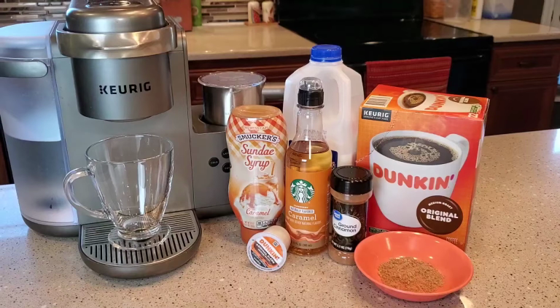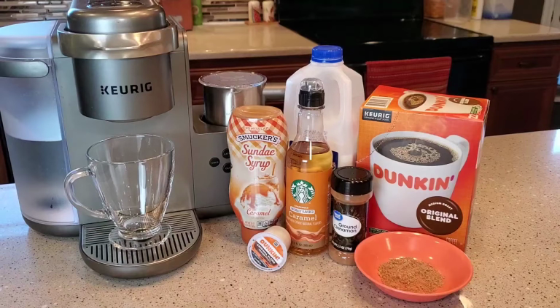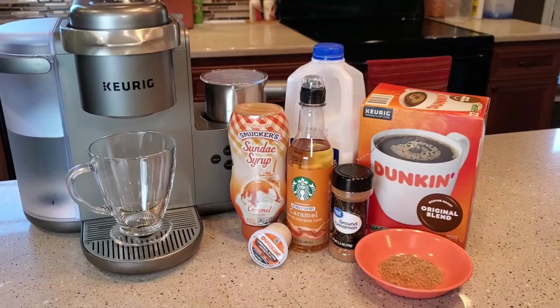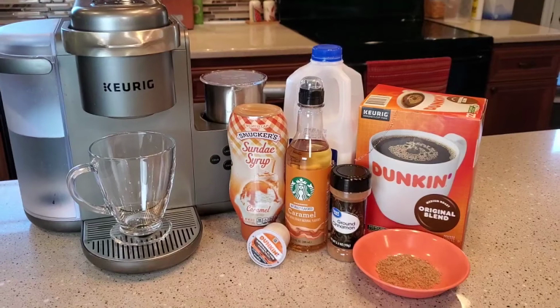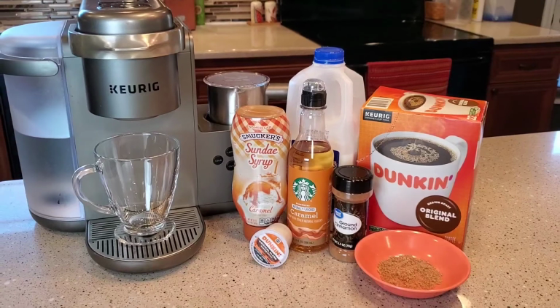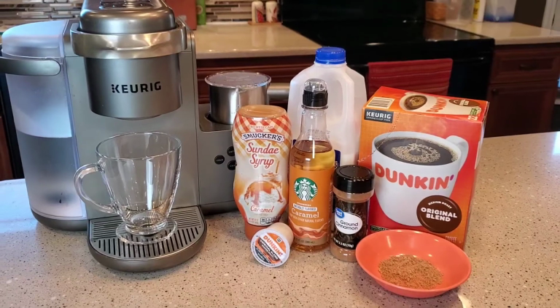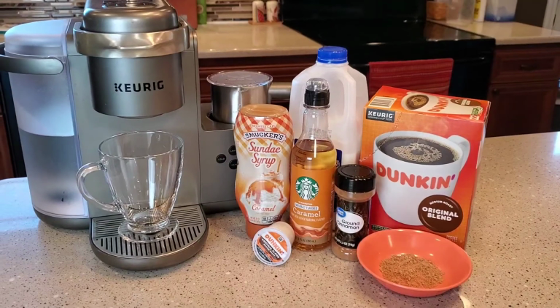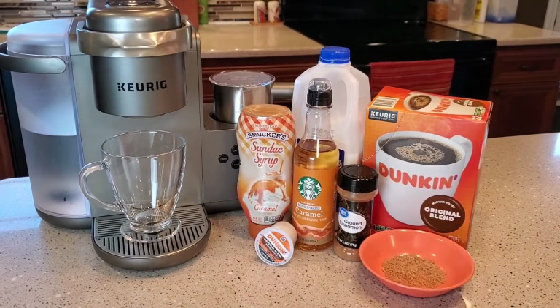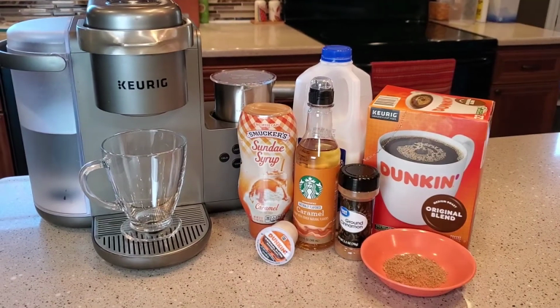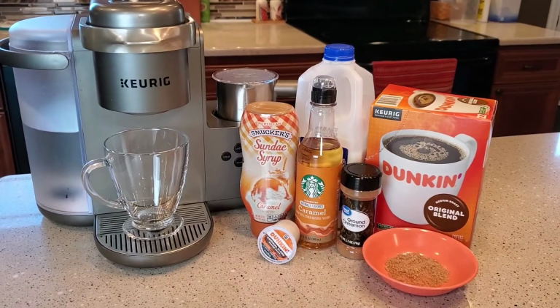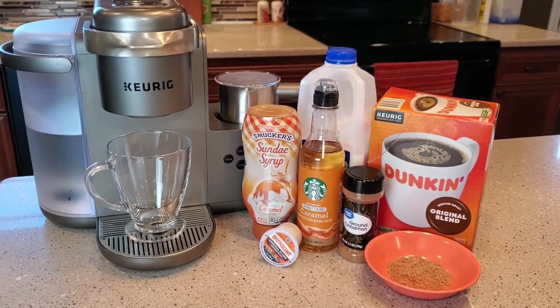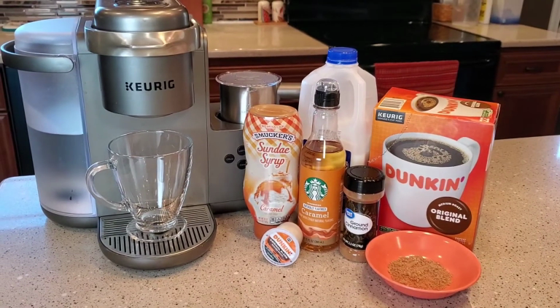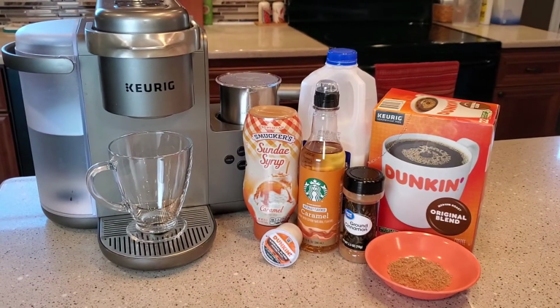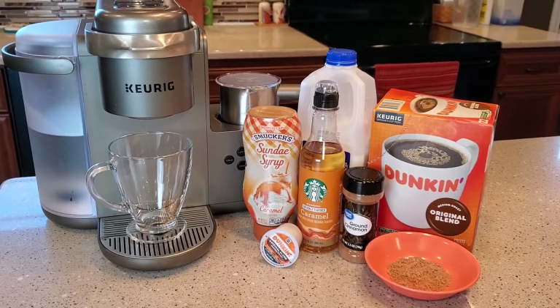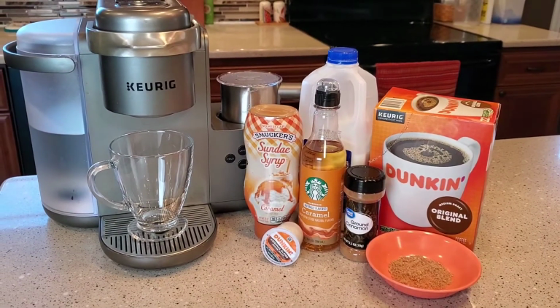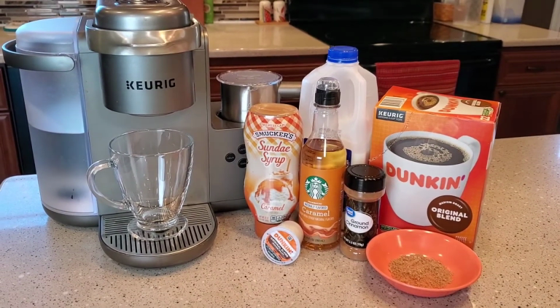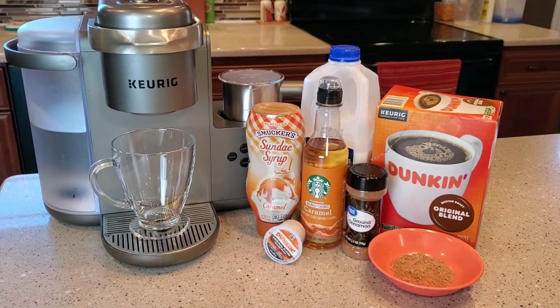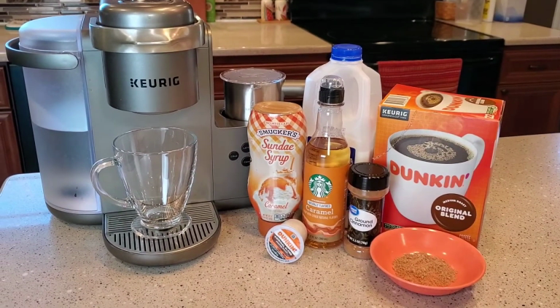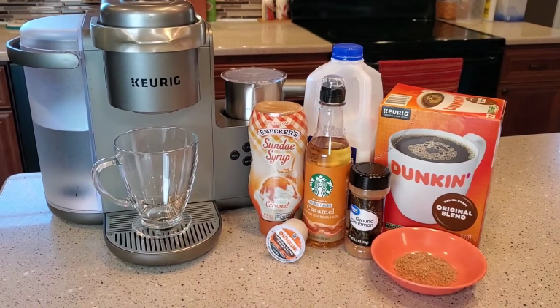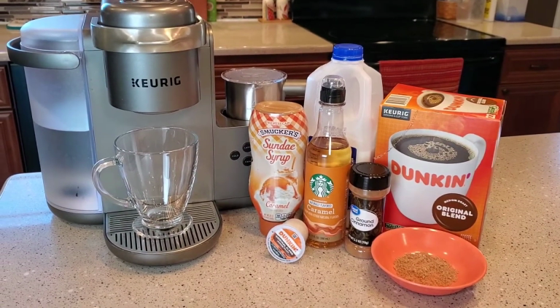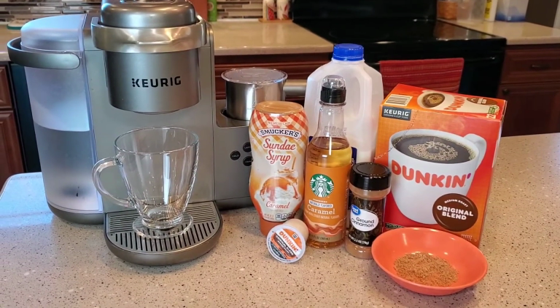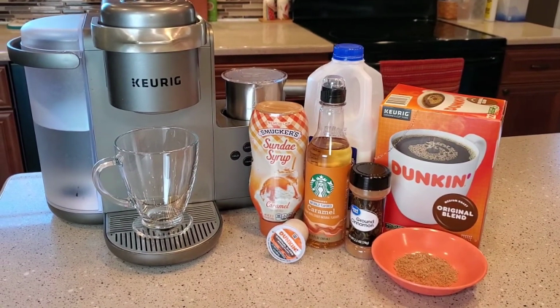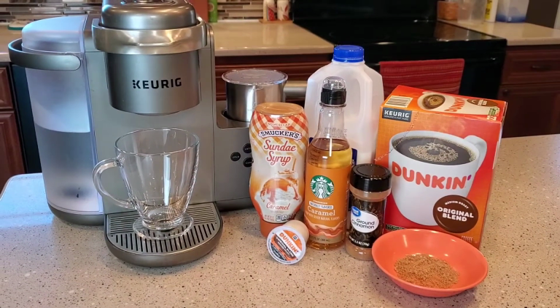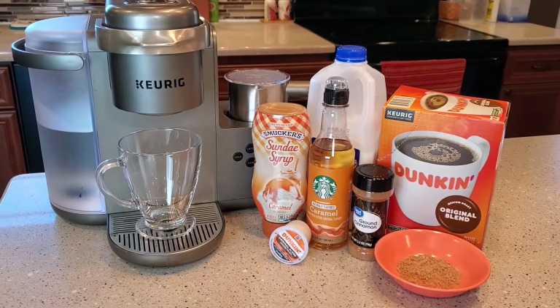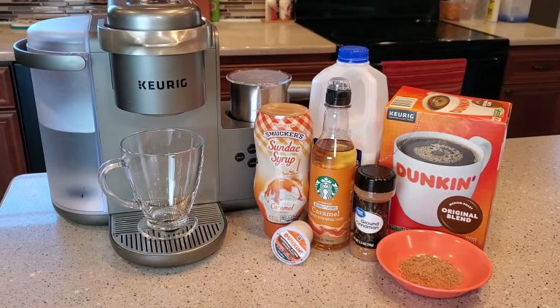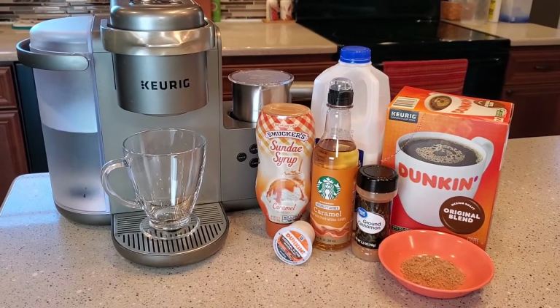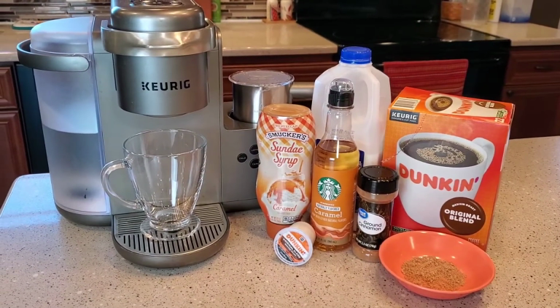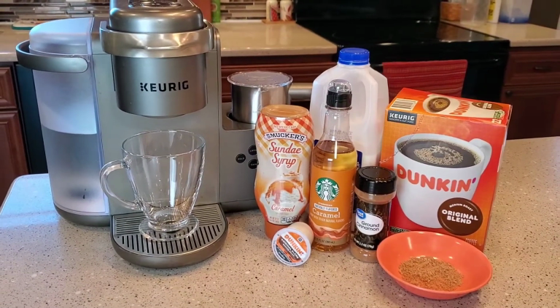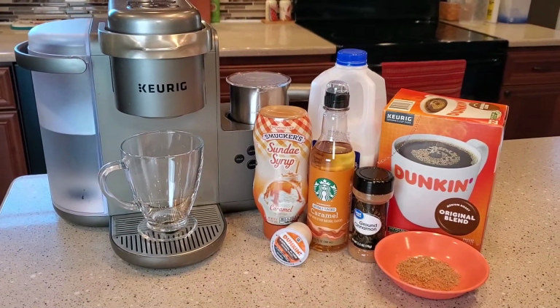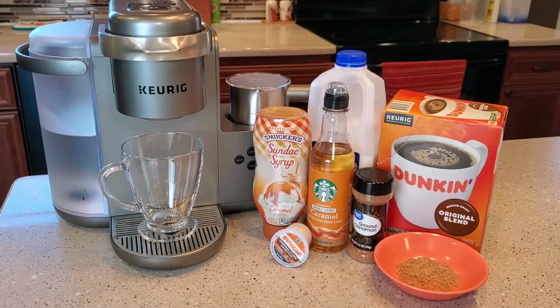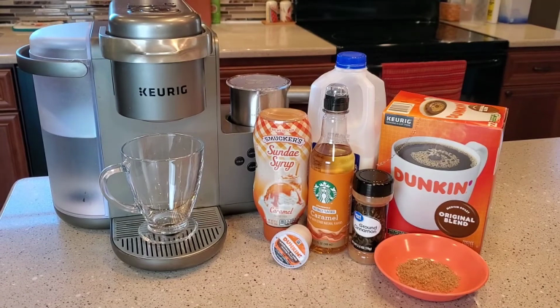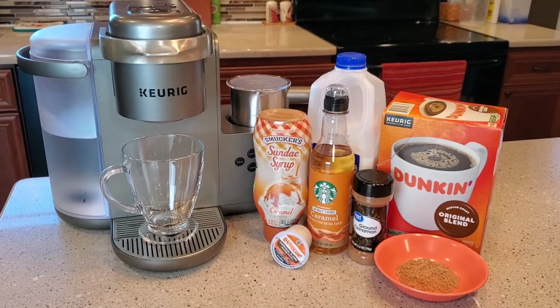Hello everyone, this is Just a Dad. Today we're going to do a Hot Caramel Craze Signature Latte from Dunkin' Donuts.